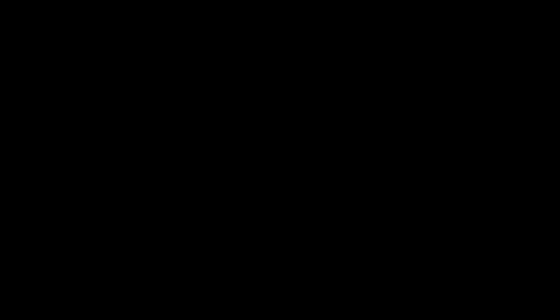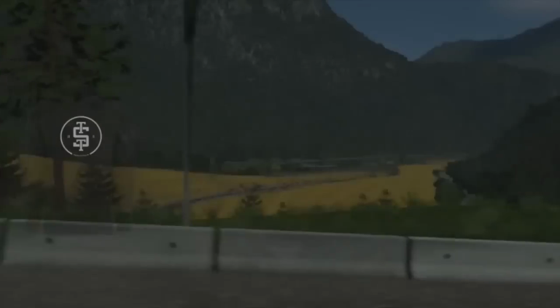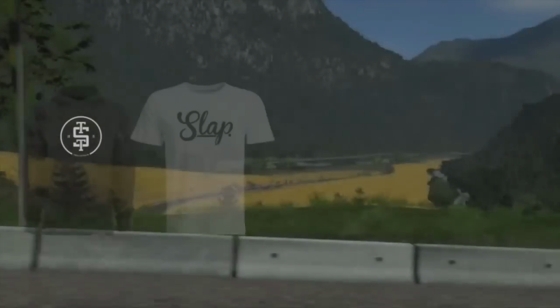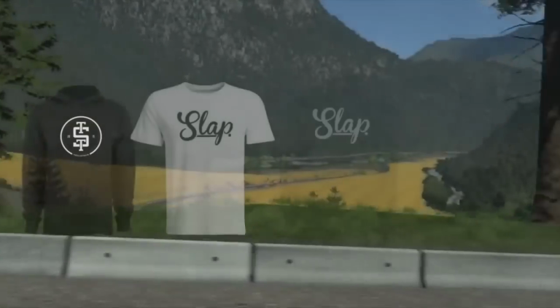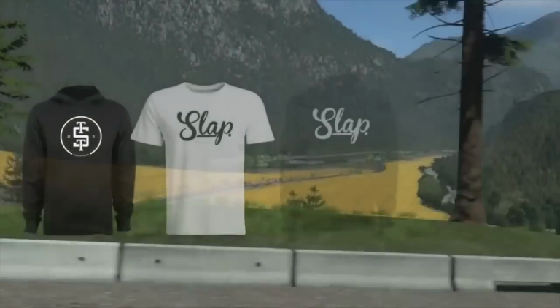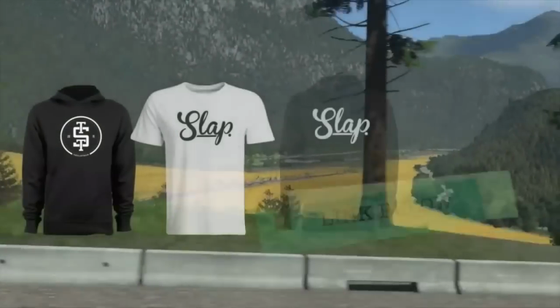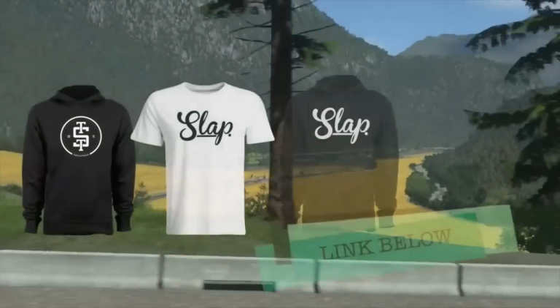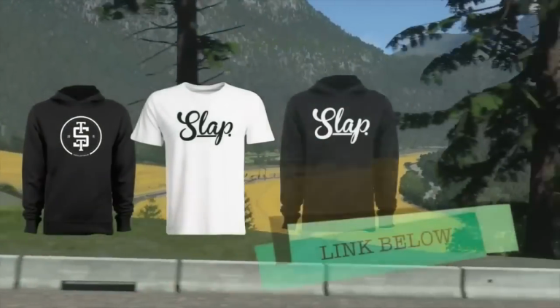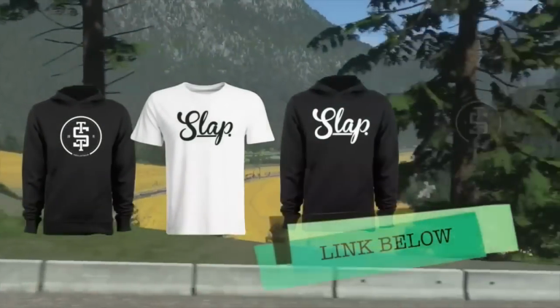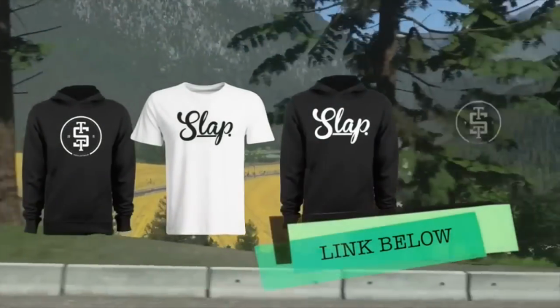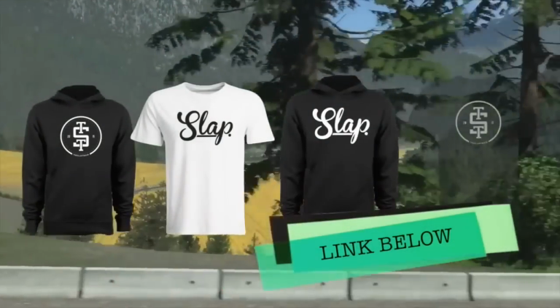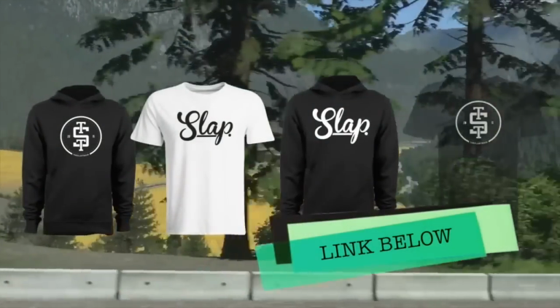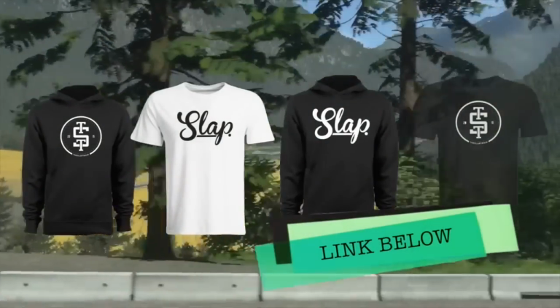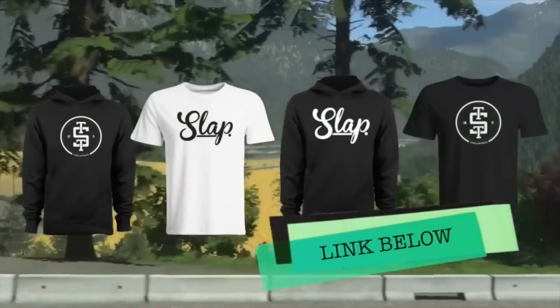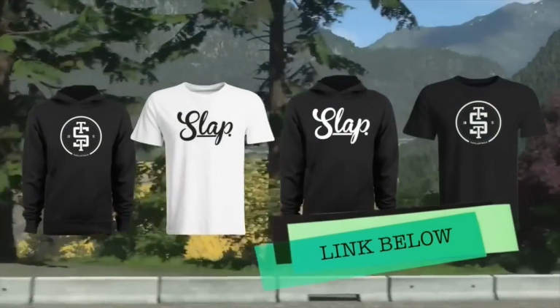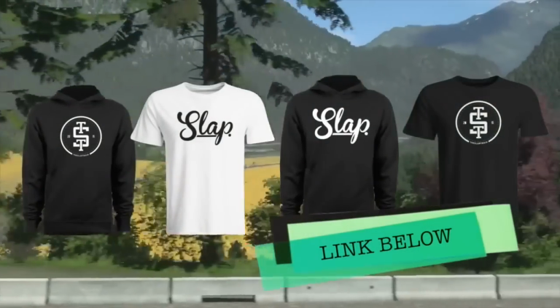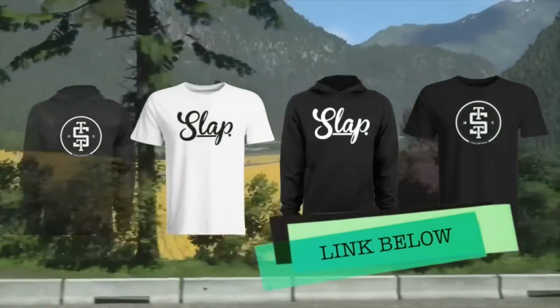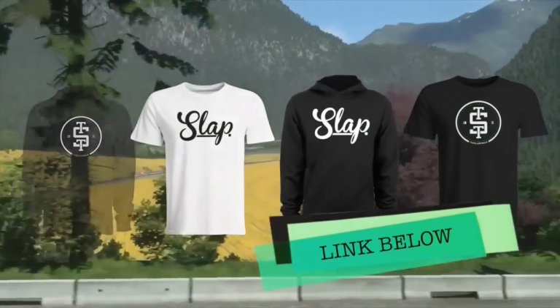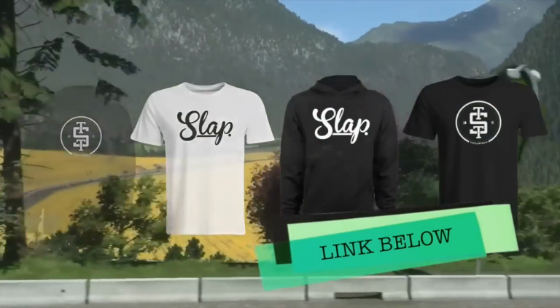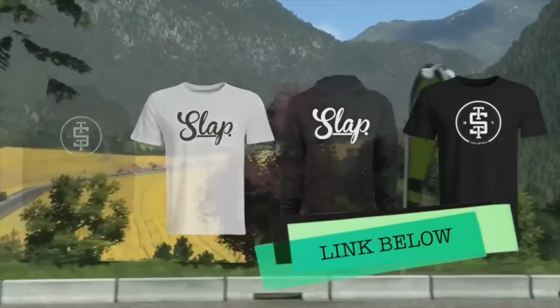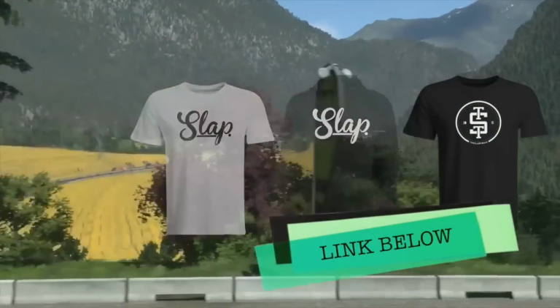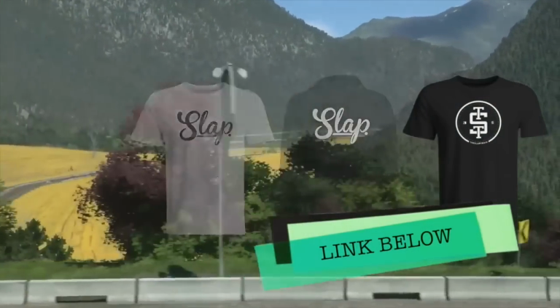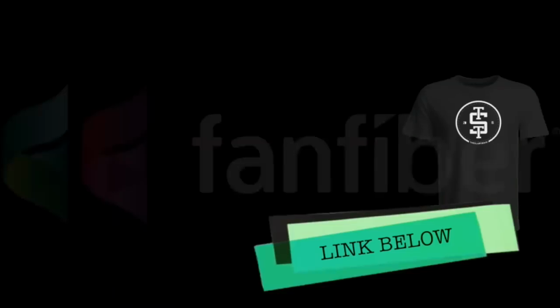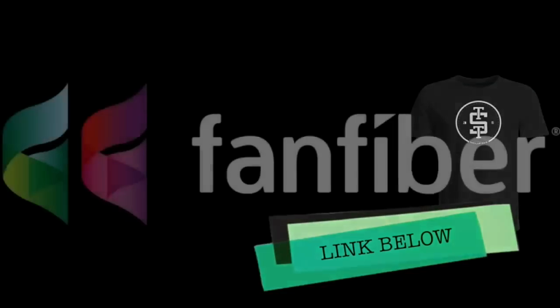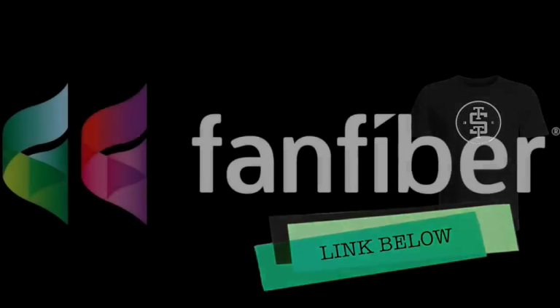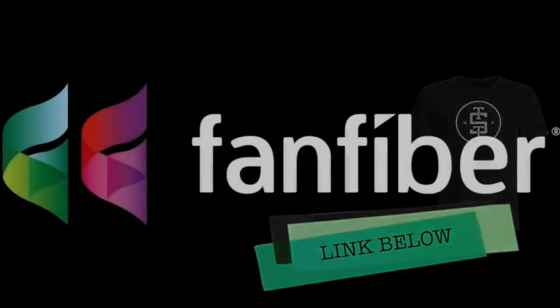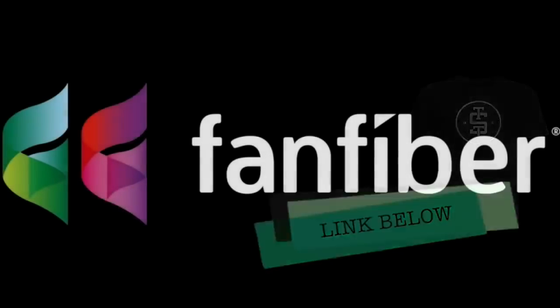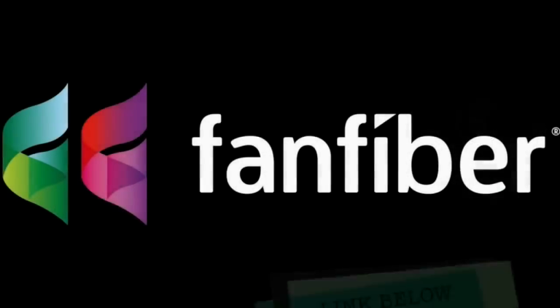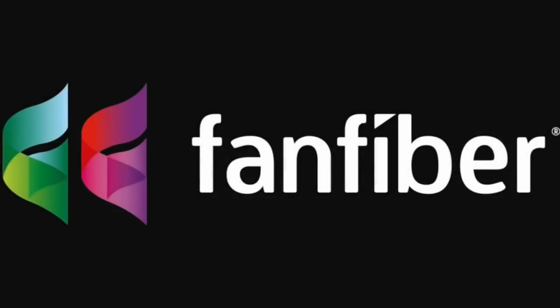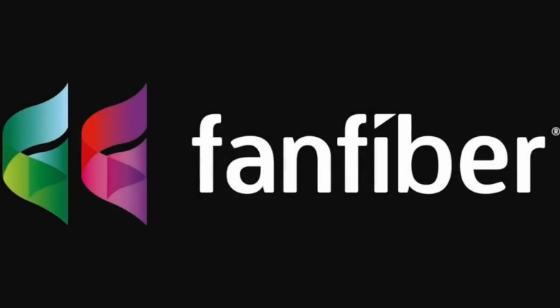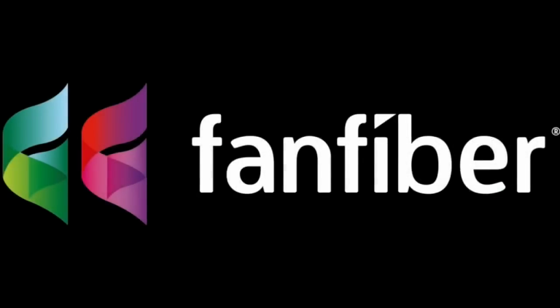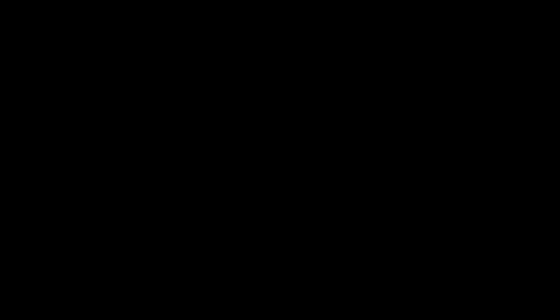Guys, don't forget t-shirts and hoodies on sale now — worldwide shipping. Fan fiber link below.